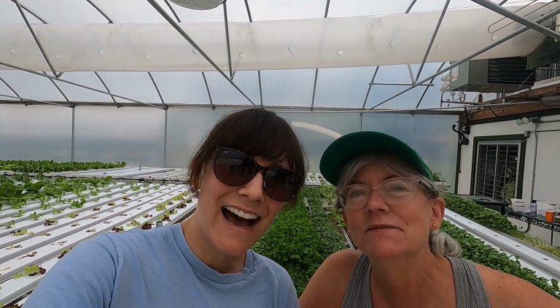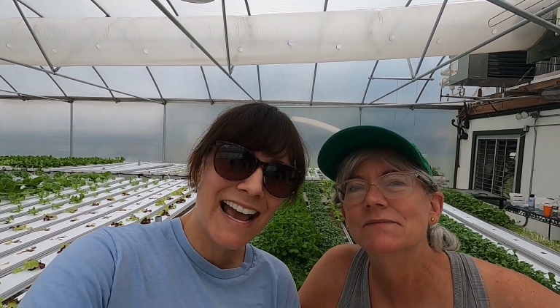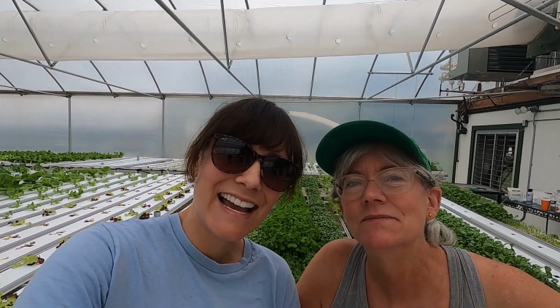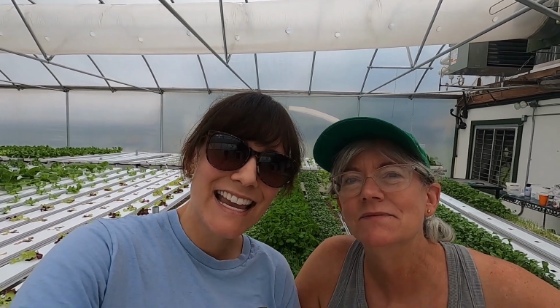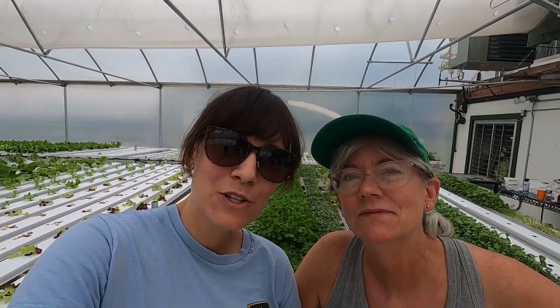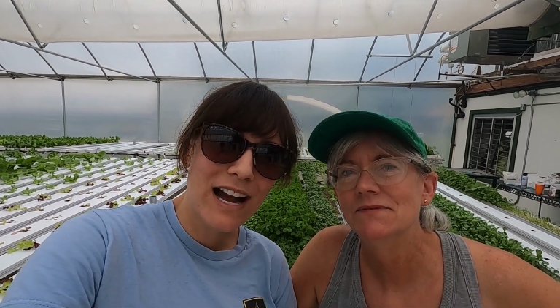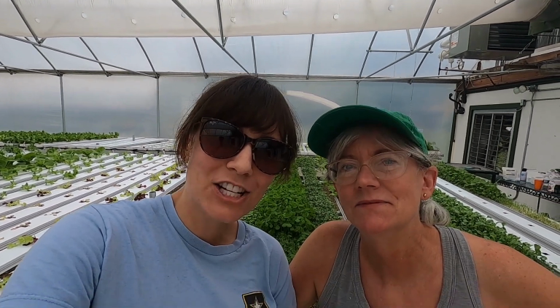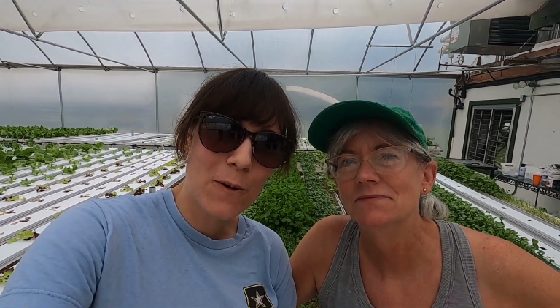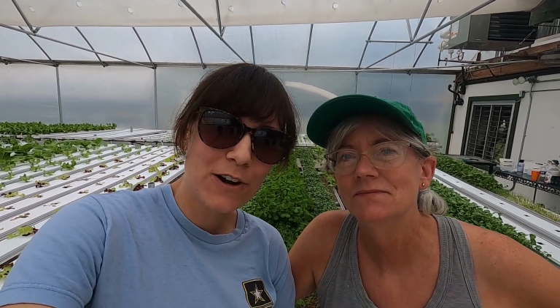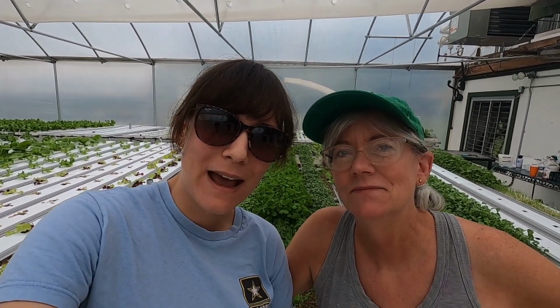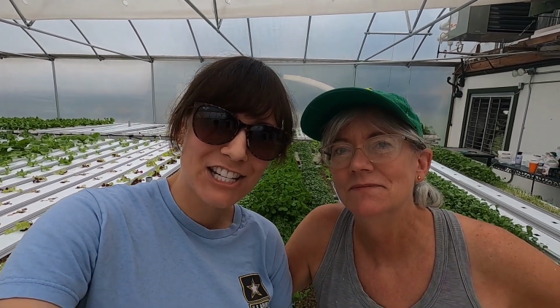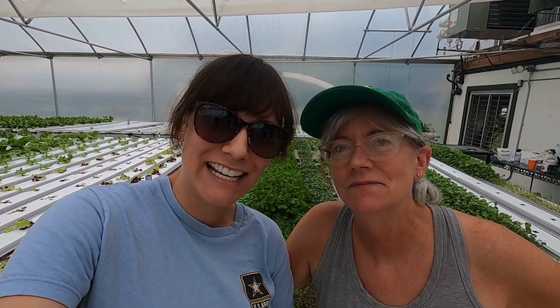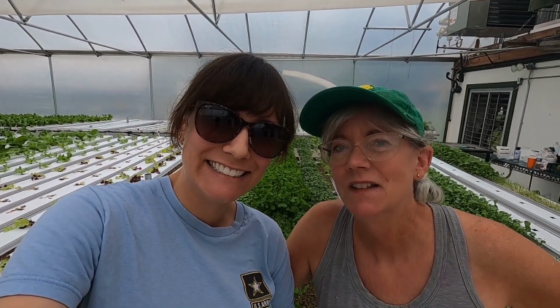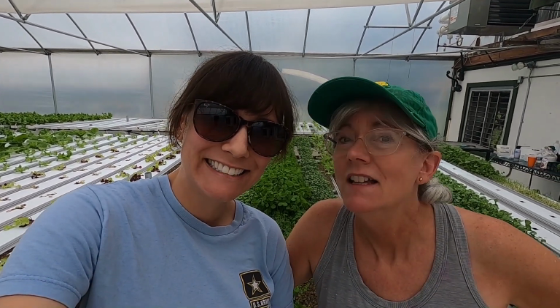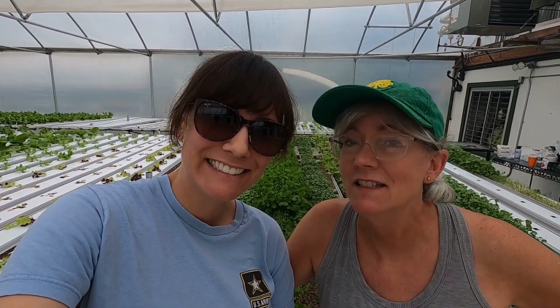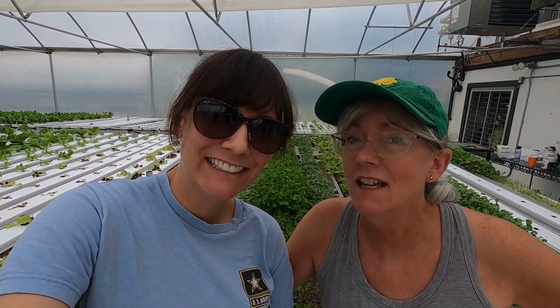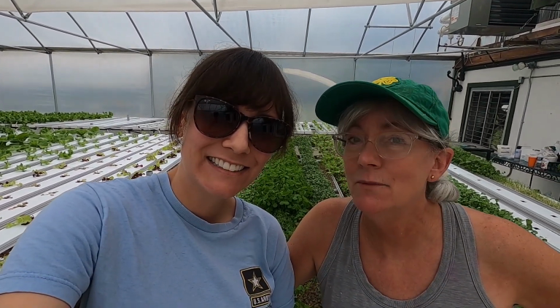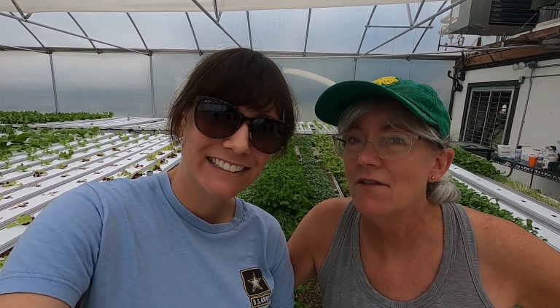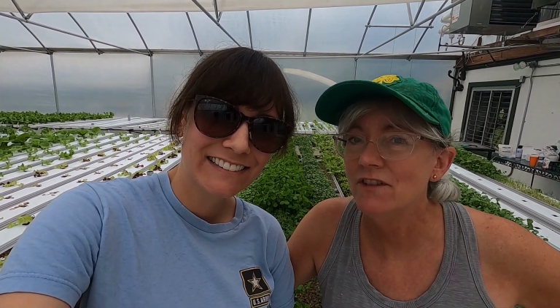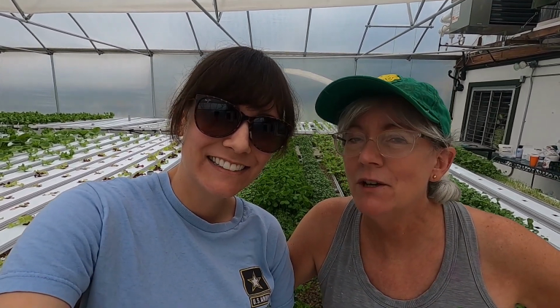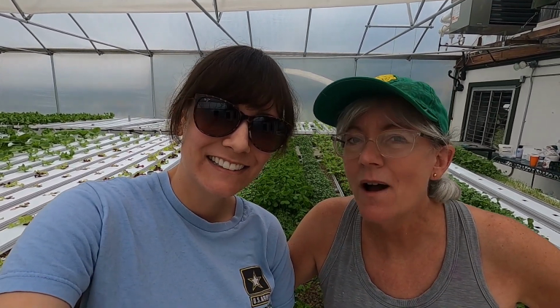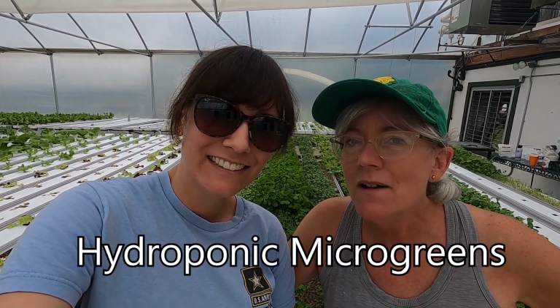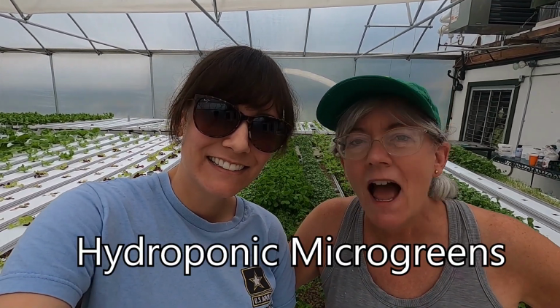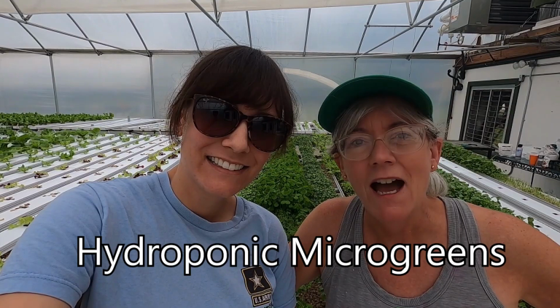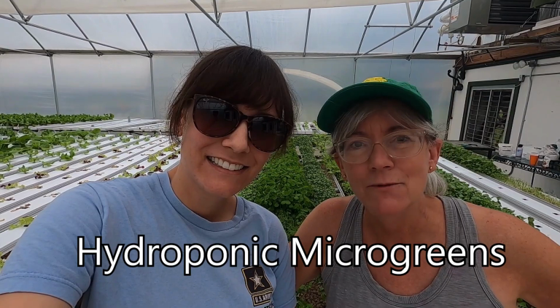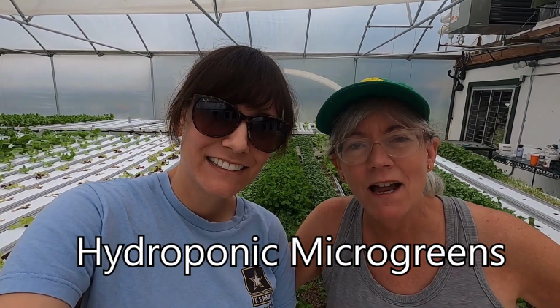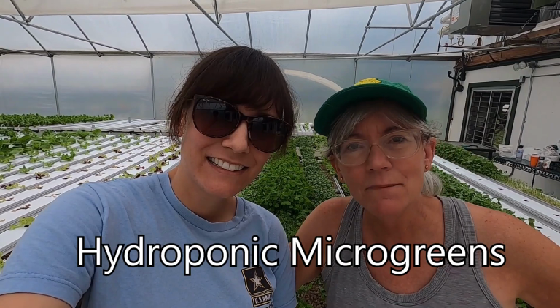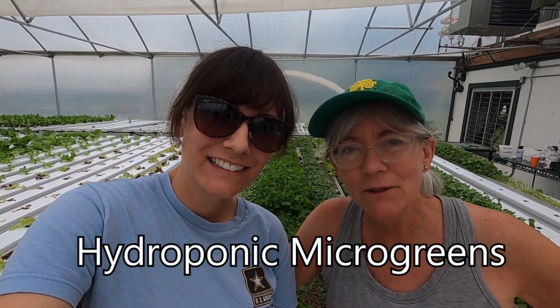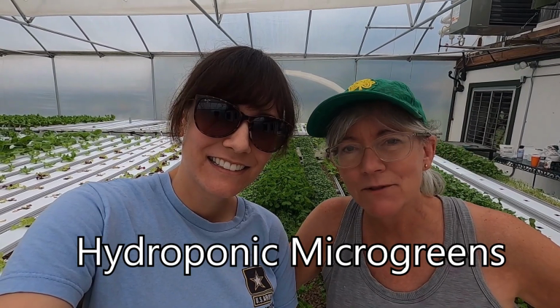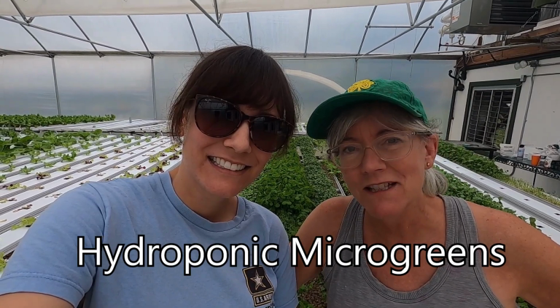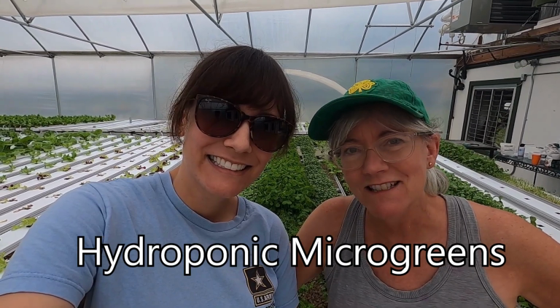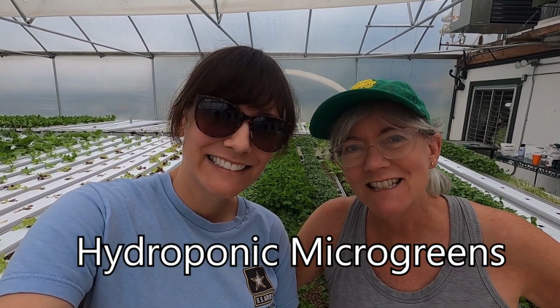Hi! Thanks for watching Homegrown Passion. Today we have a video on hydroponic microgreens.